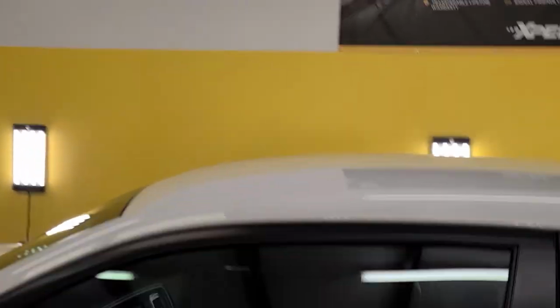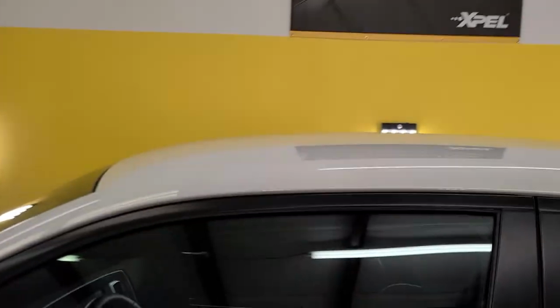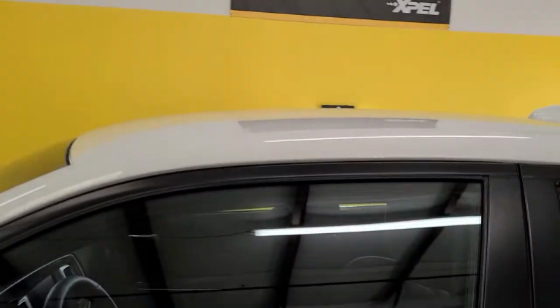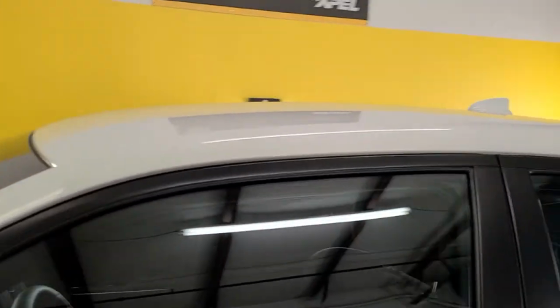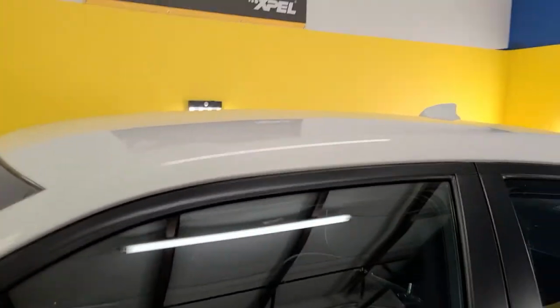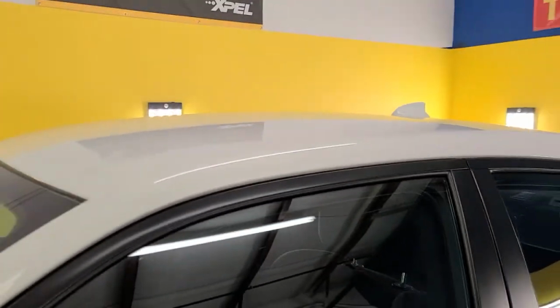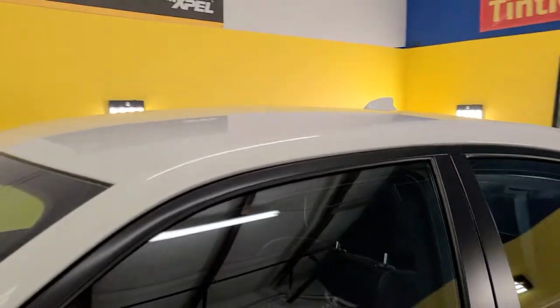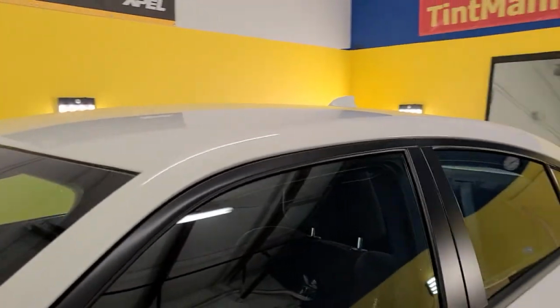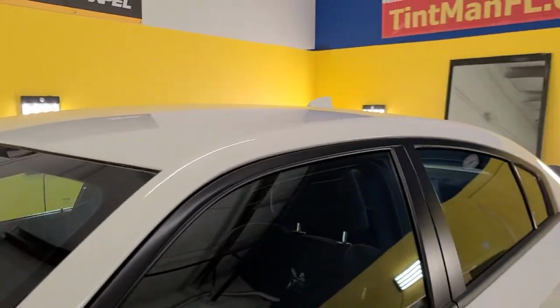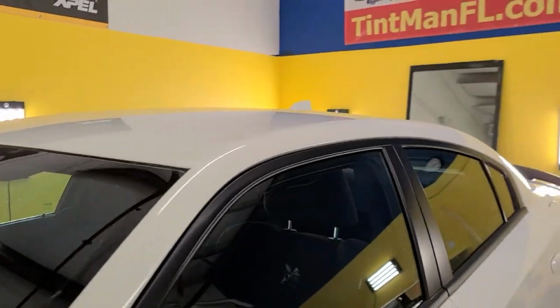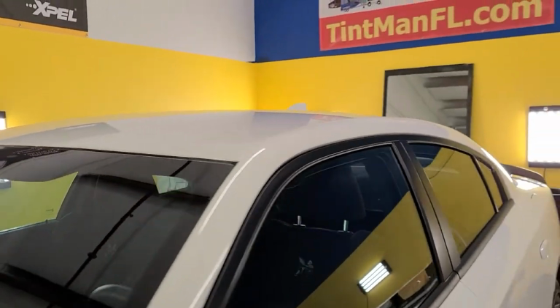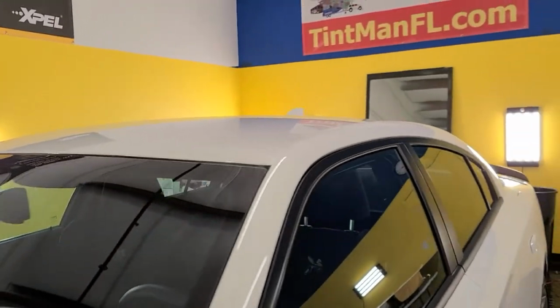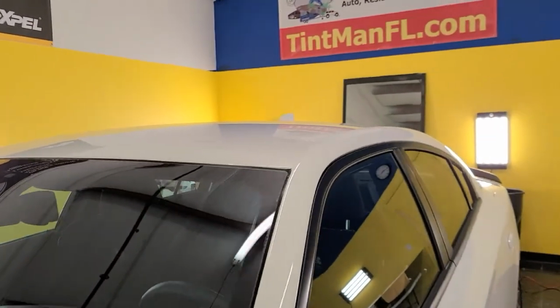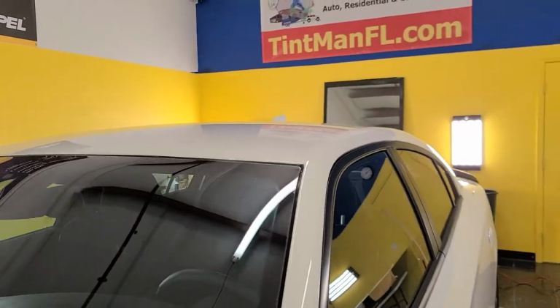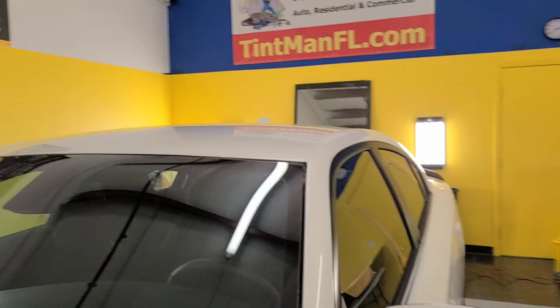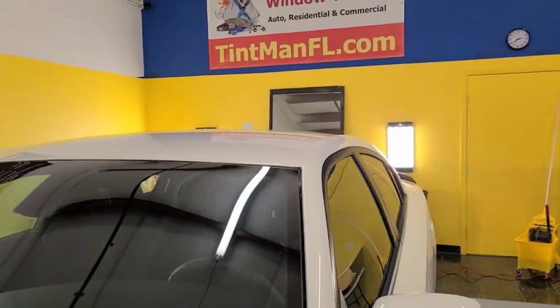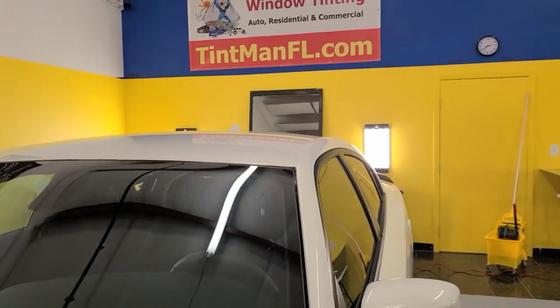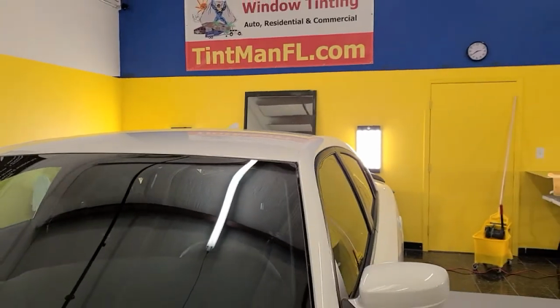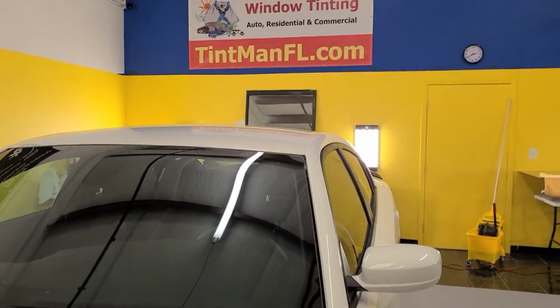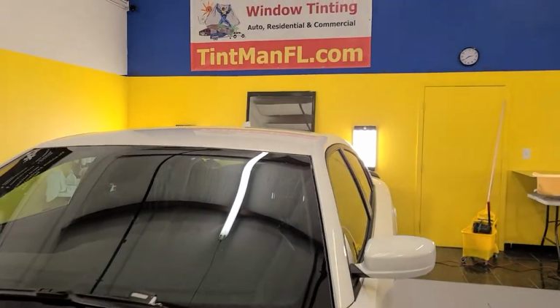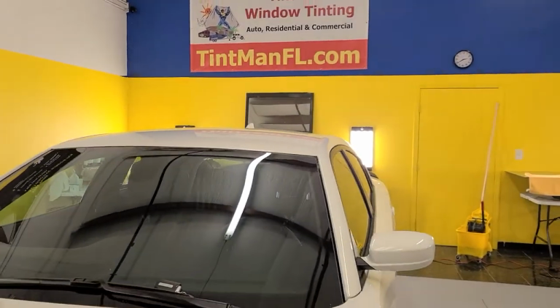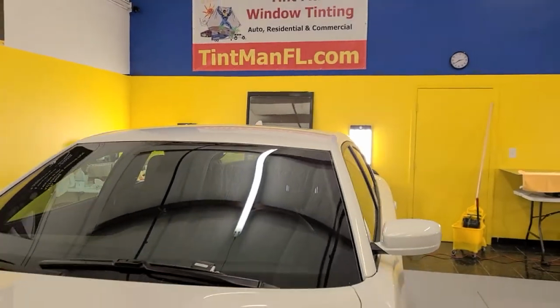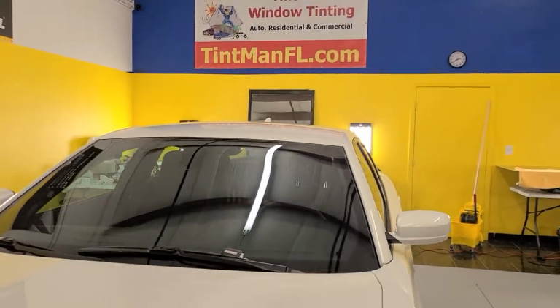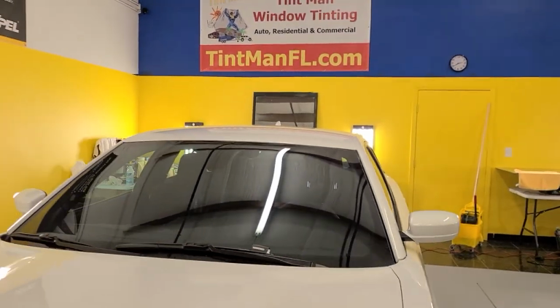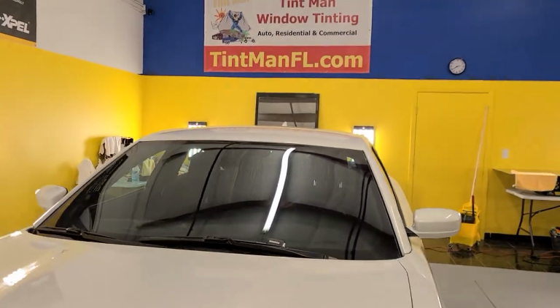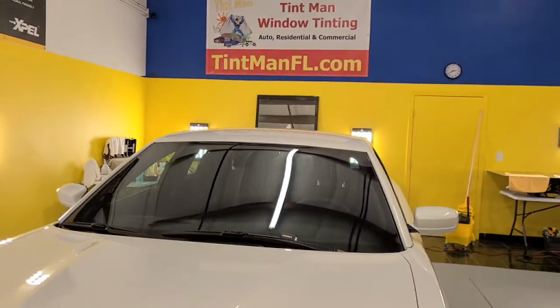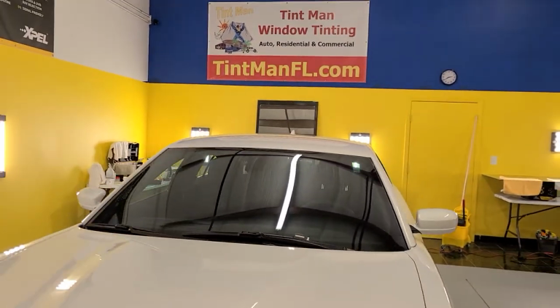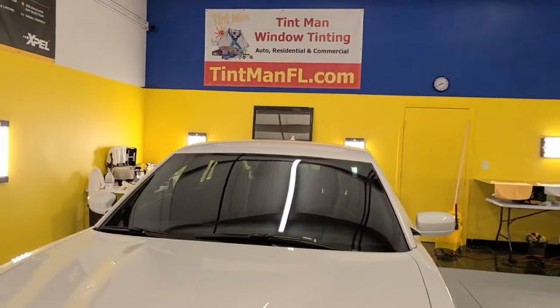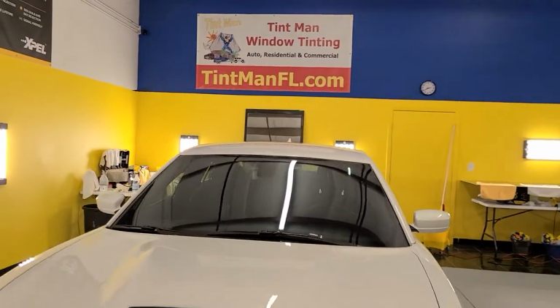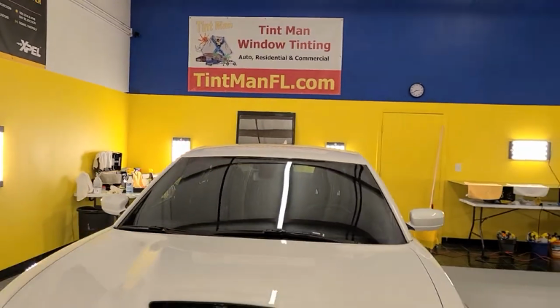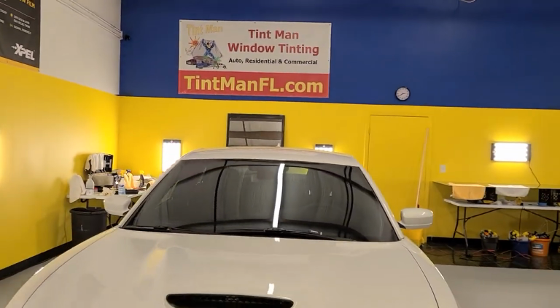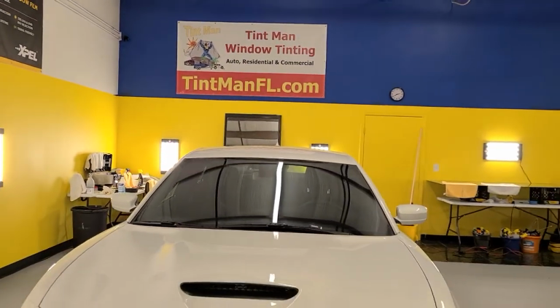You can learn more about our window tinting services at tentmanfl.com.